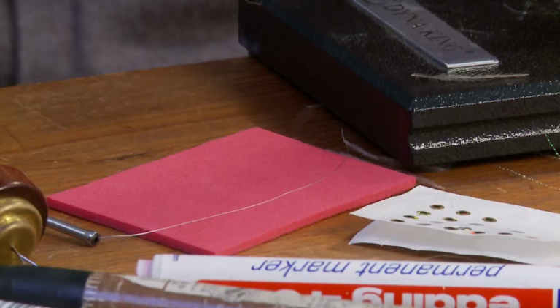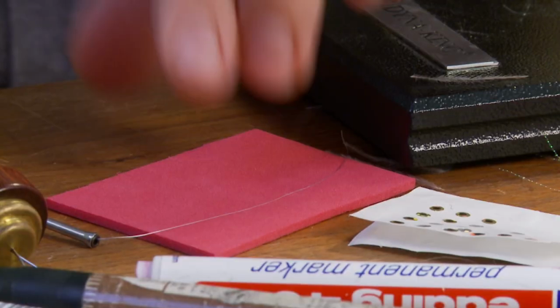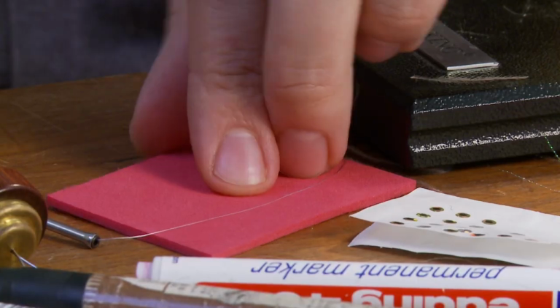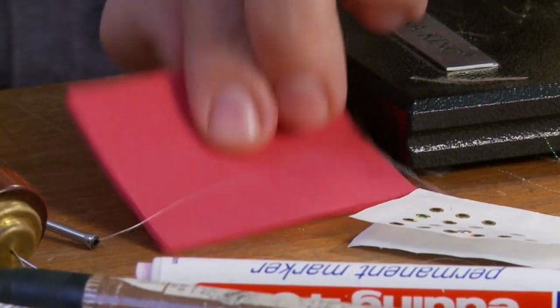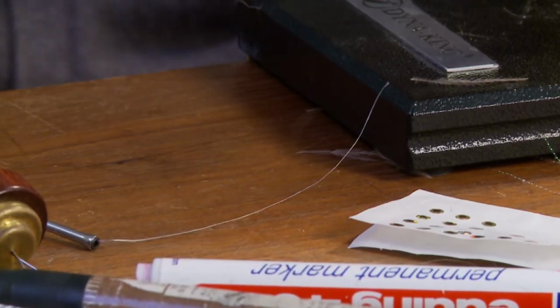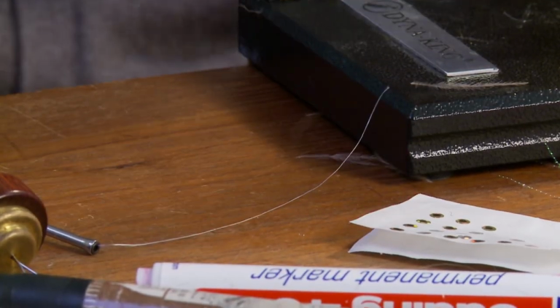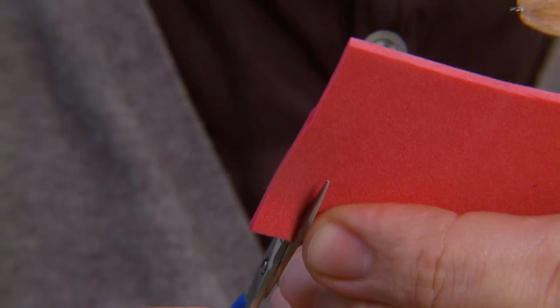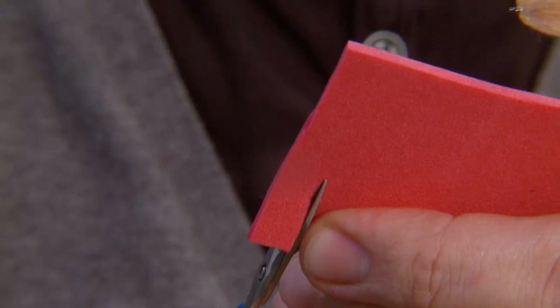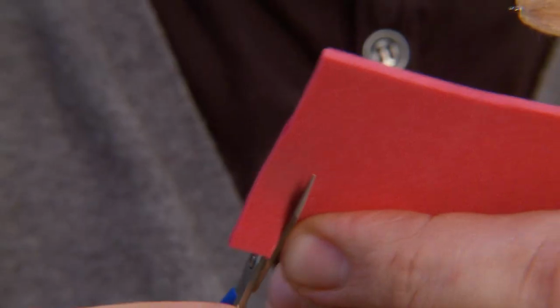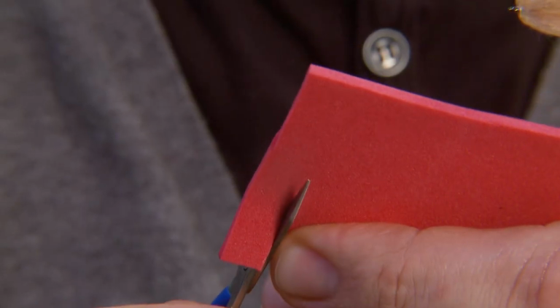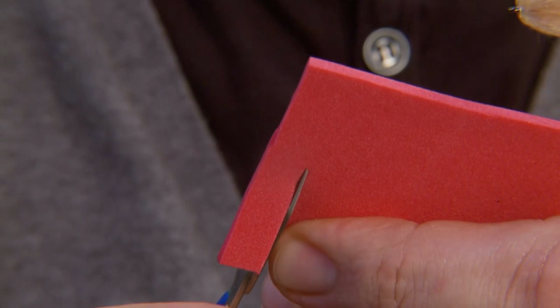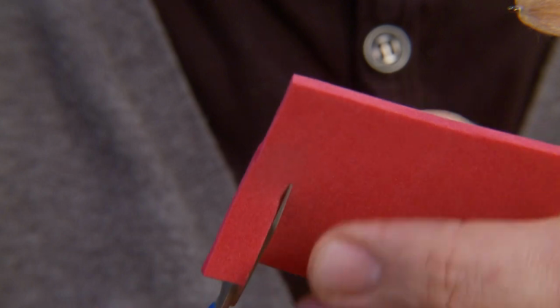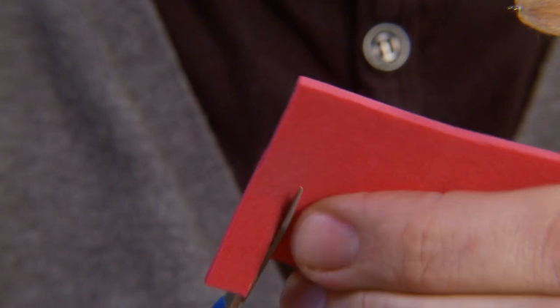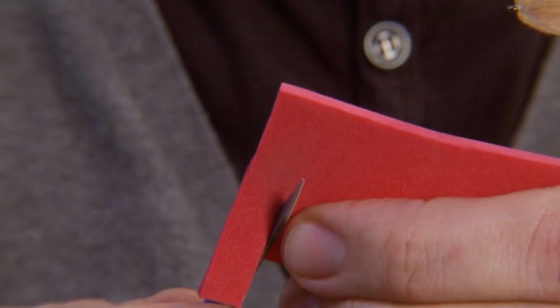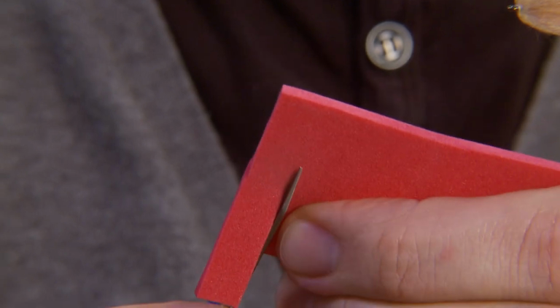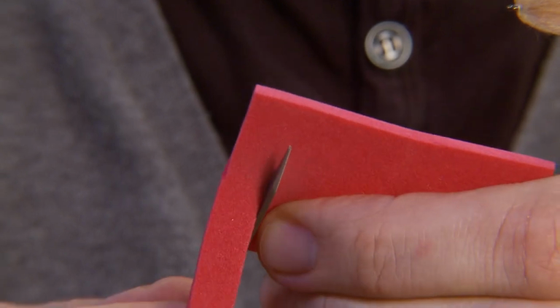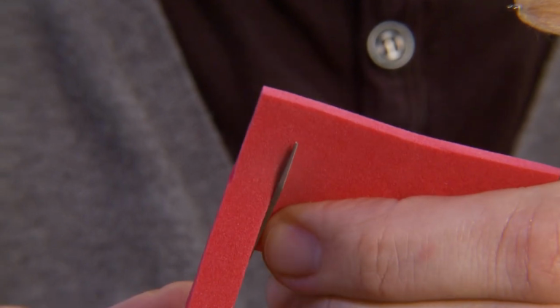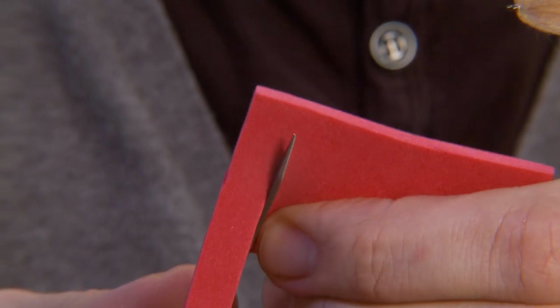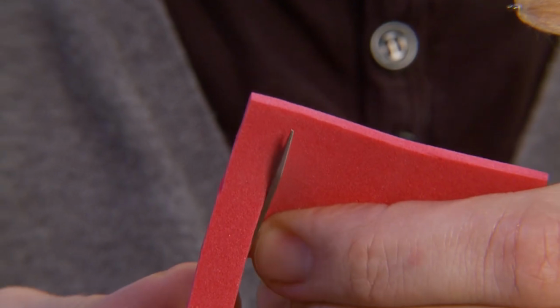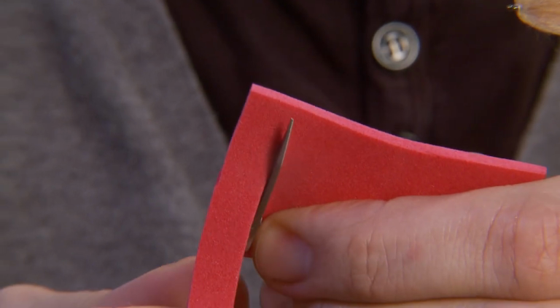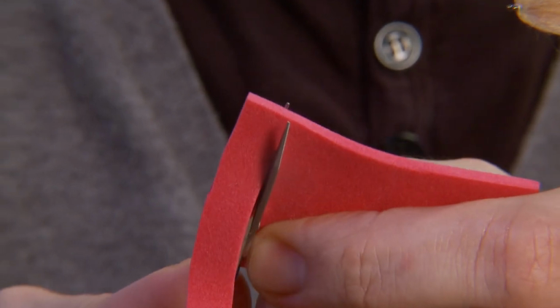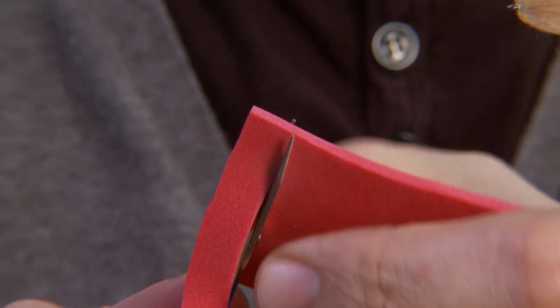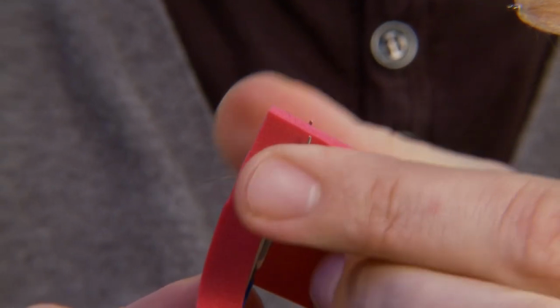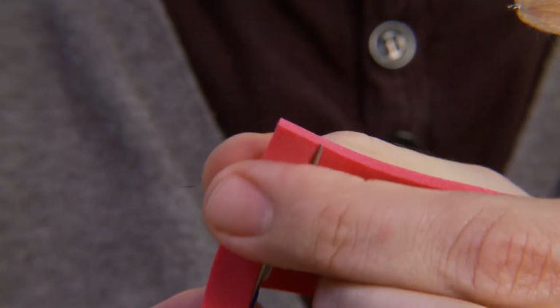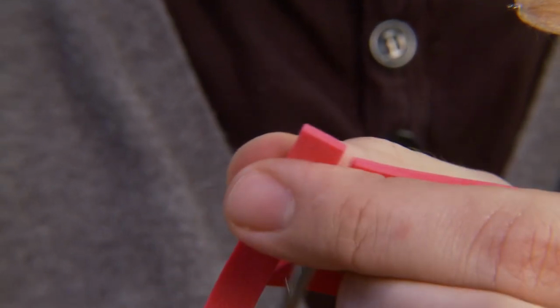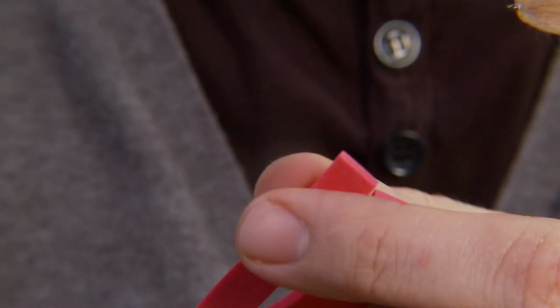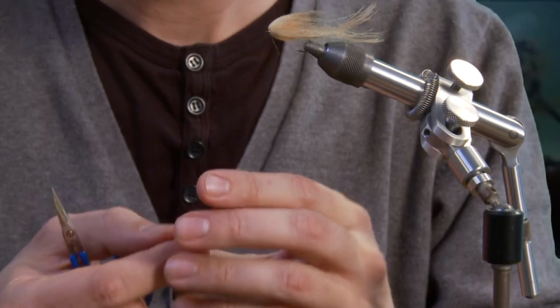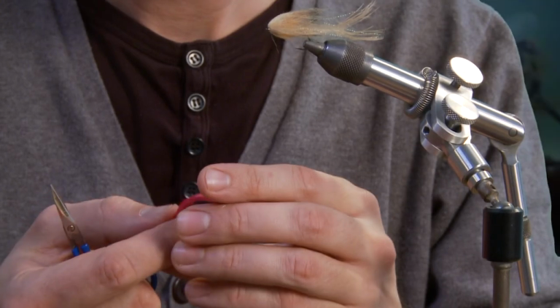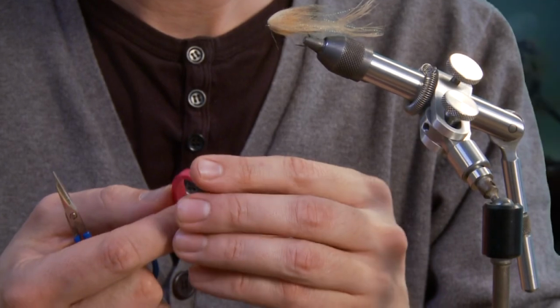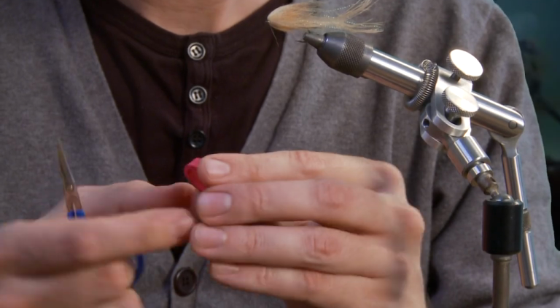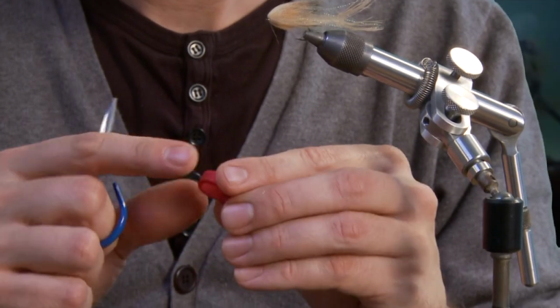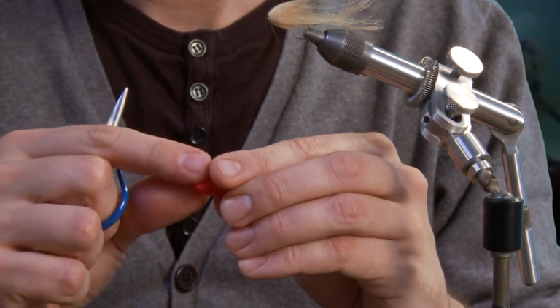When mounting the eyes and gluing the head, place a small piece of foam temporarily over the fly.